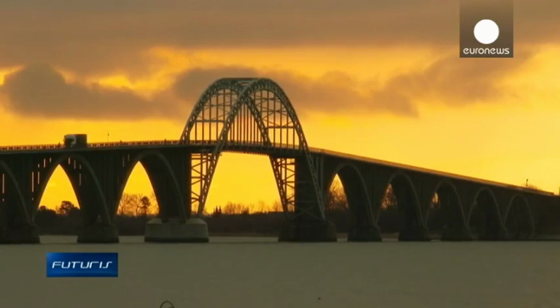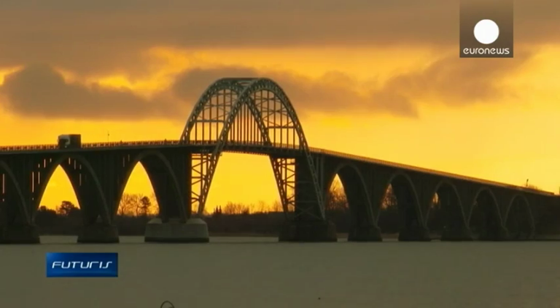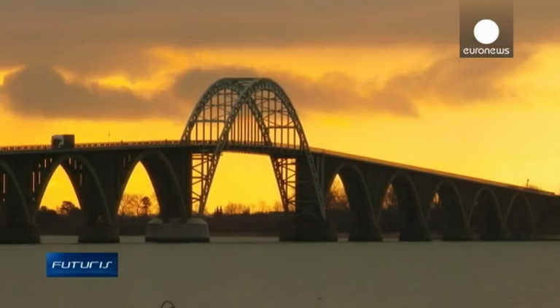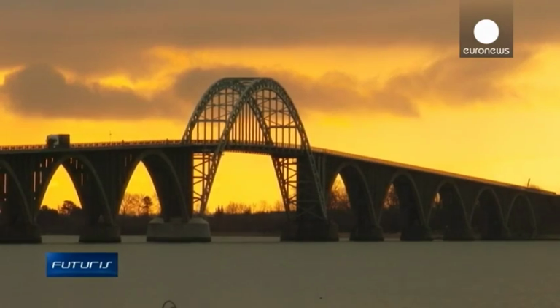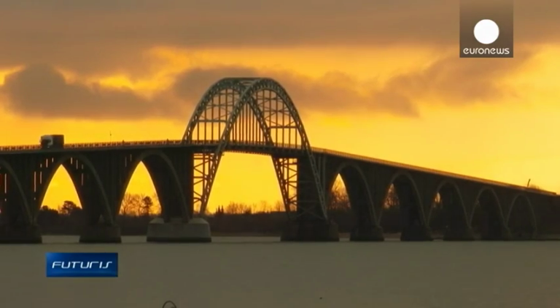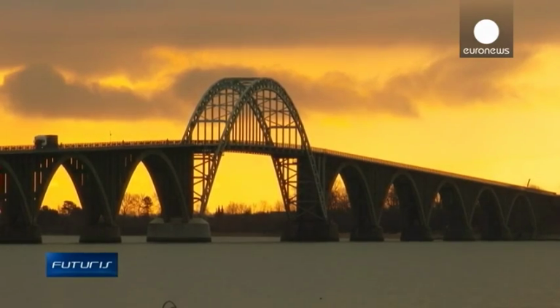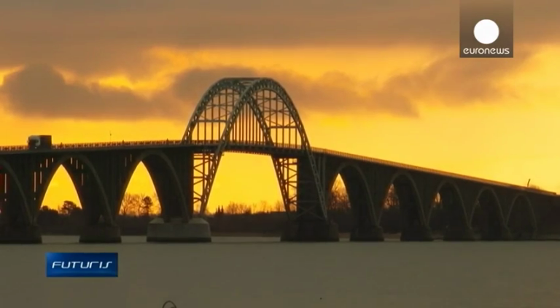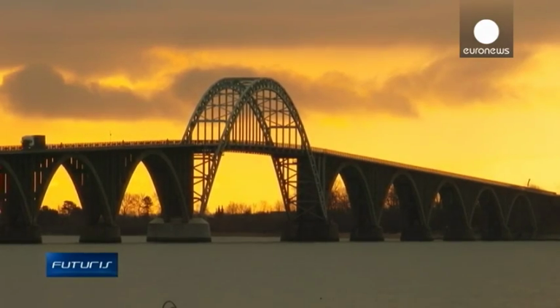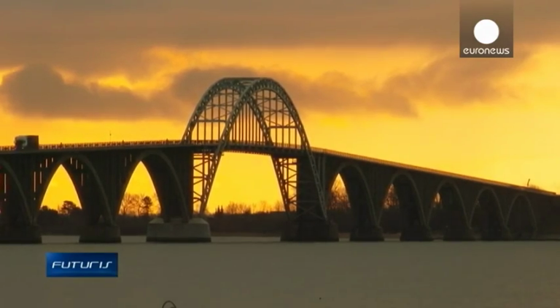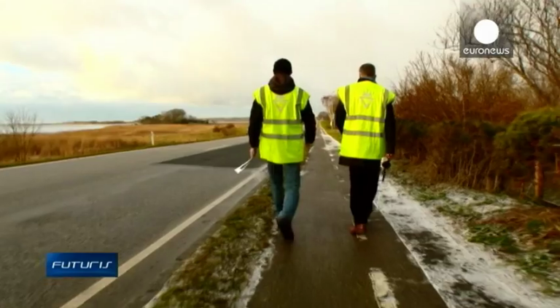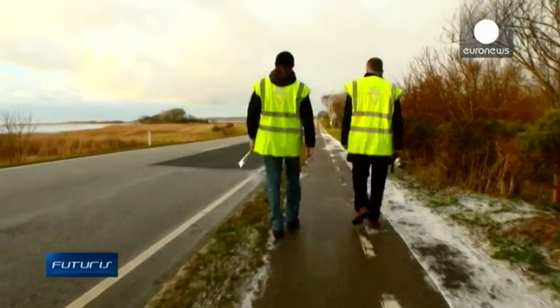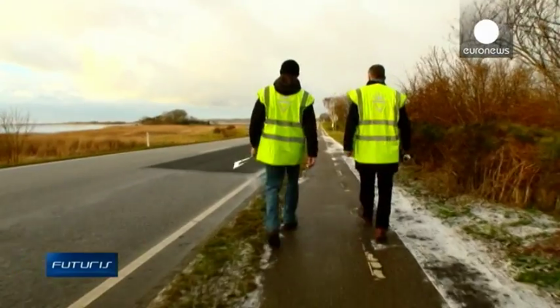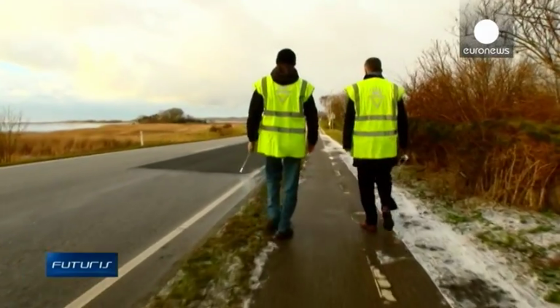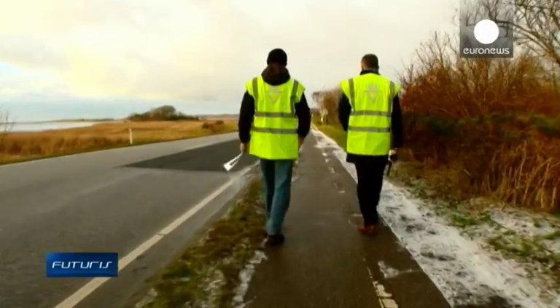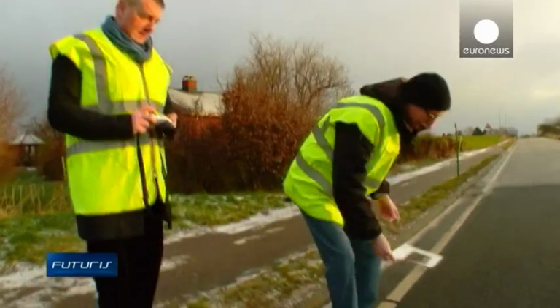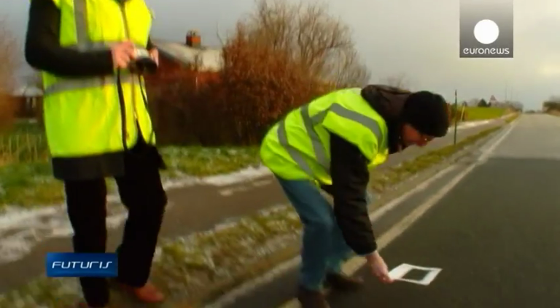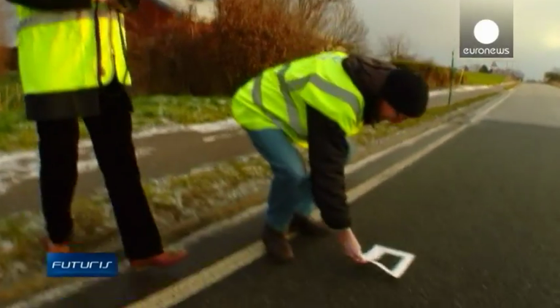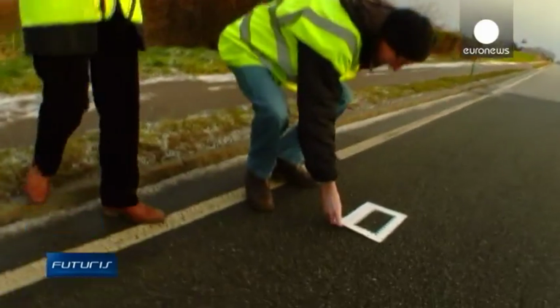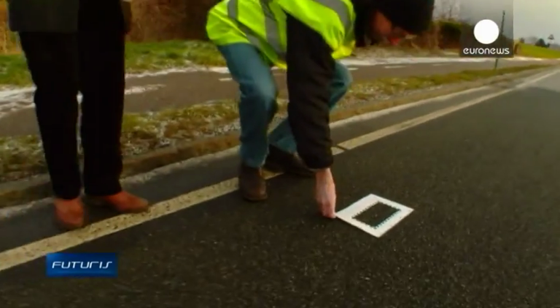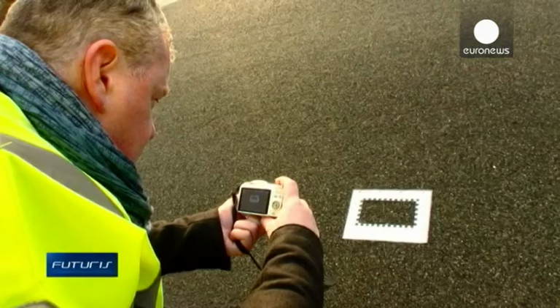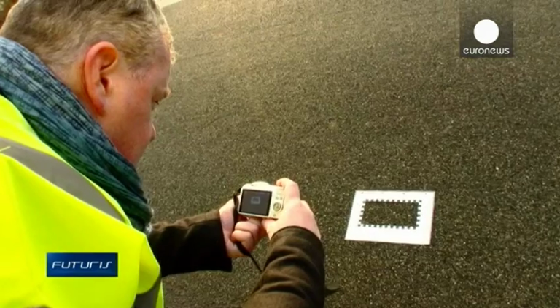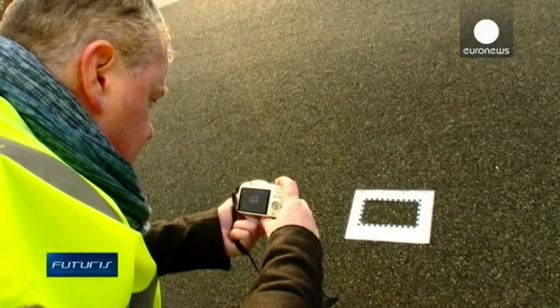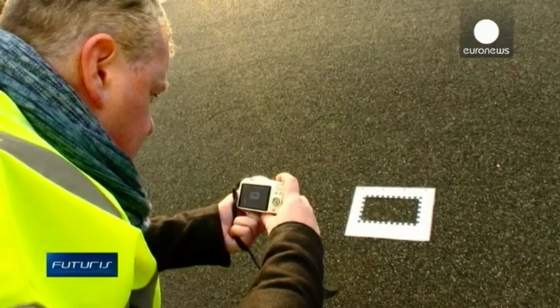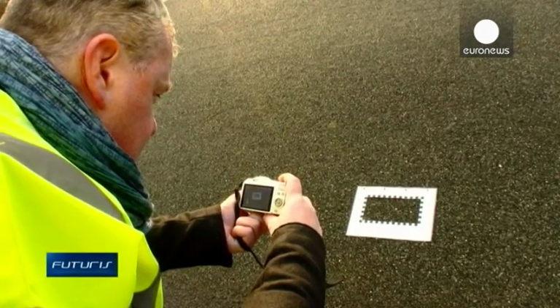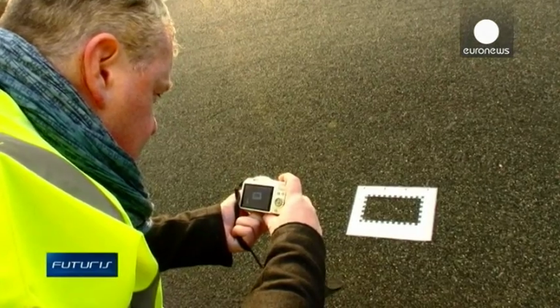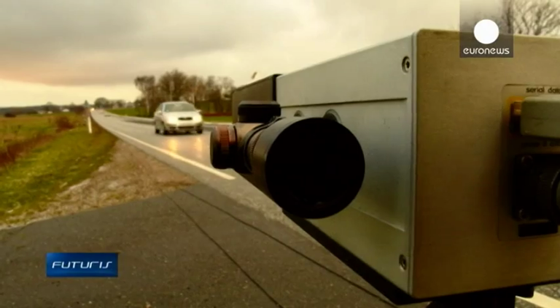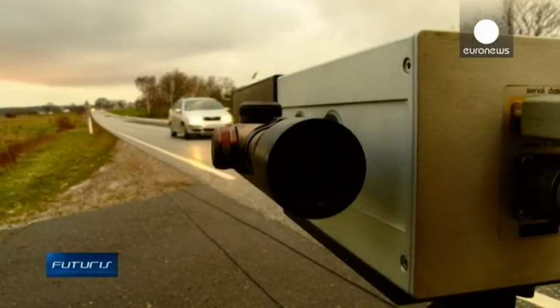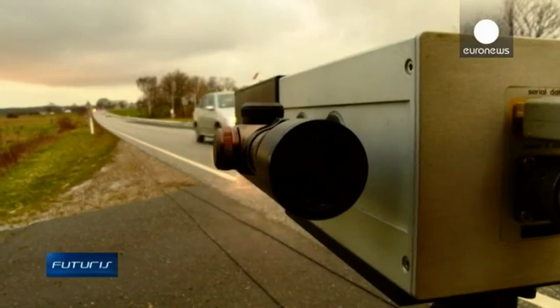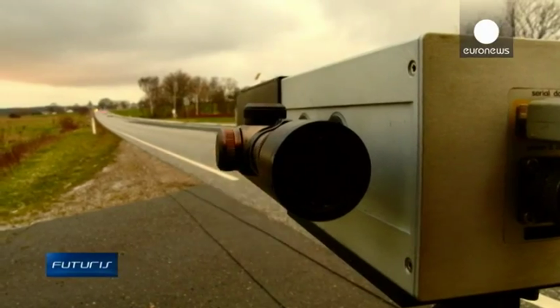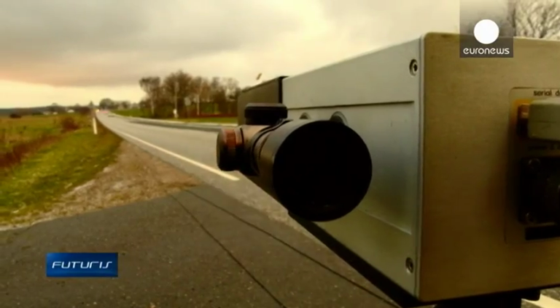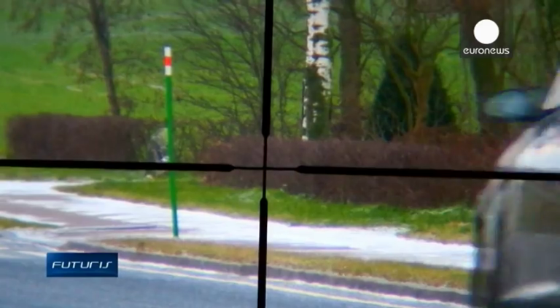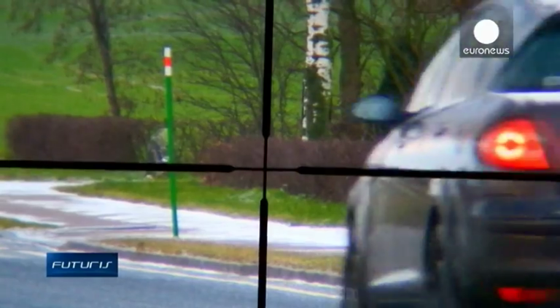One solution is being tested in Denmark, where part of the road is being covered with an experimental surface material that dampens the tyre noise.